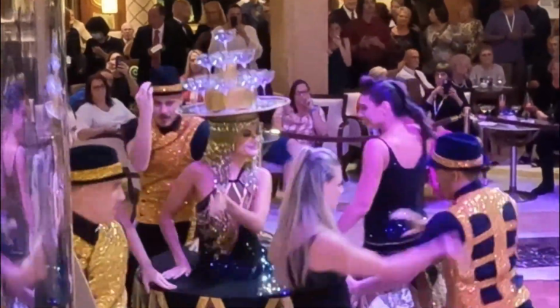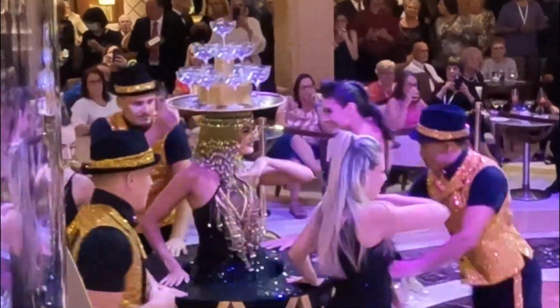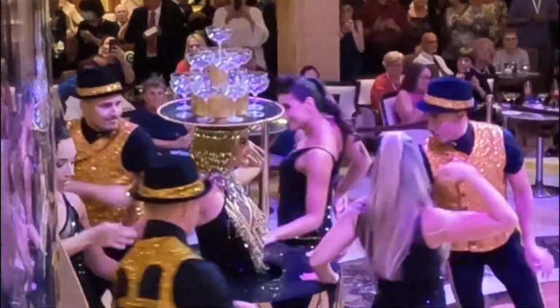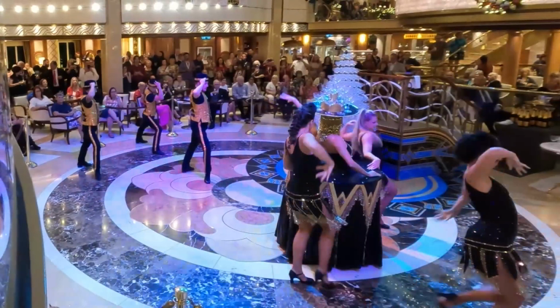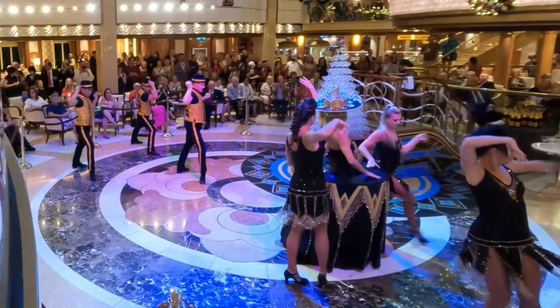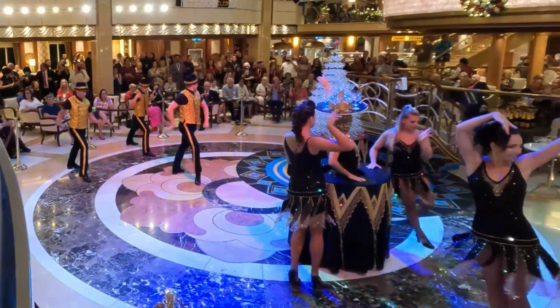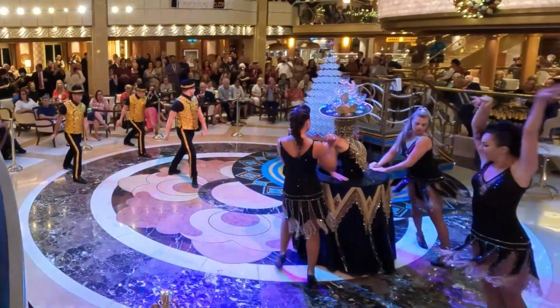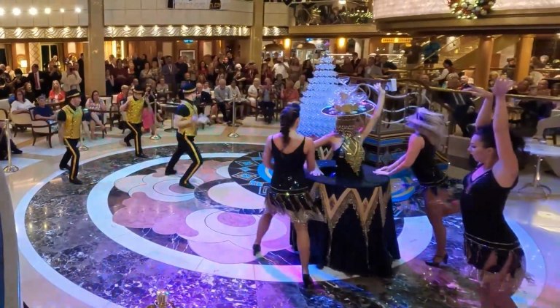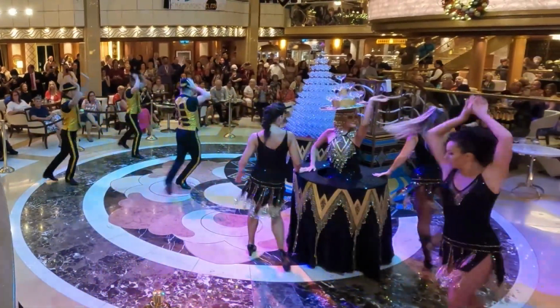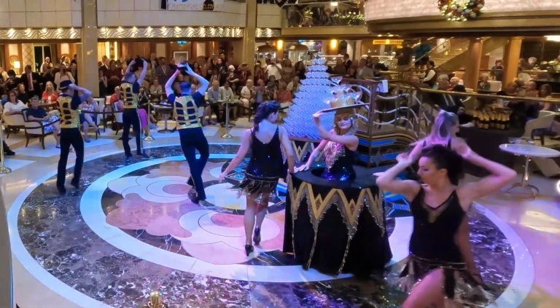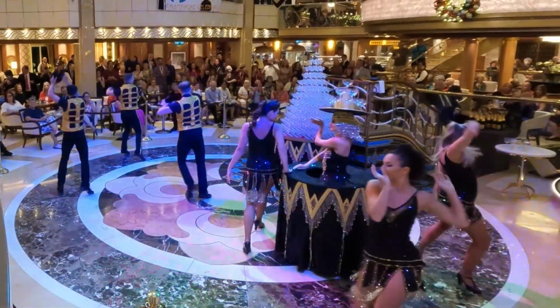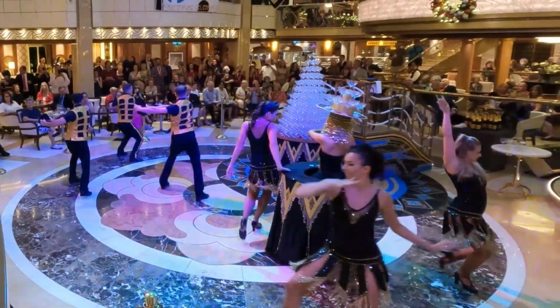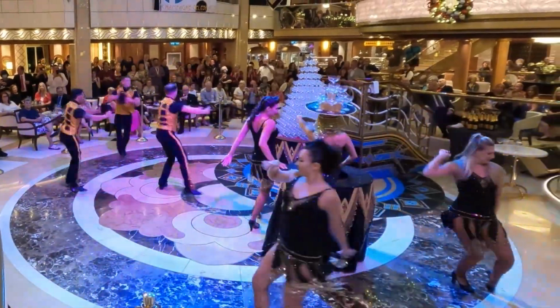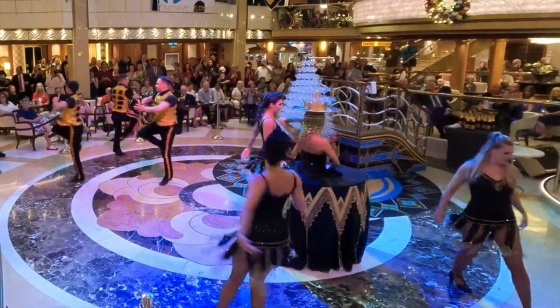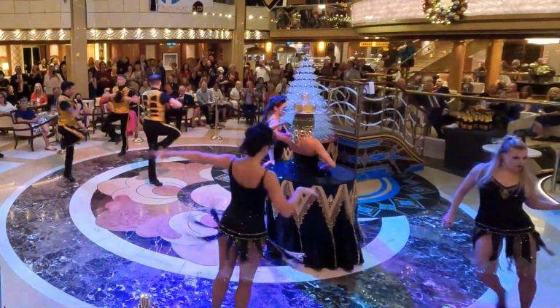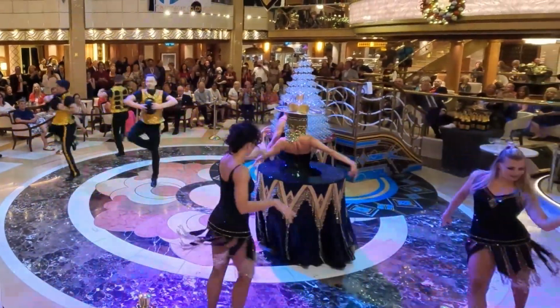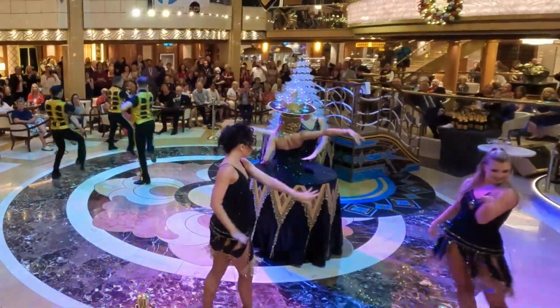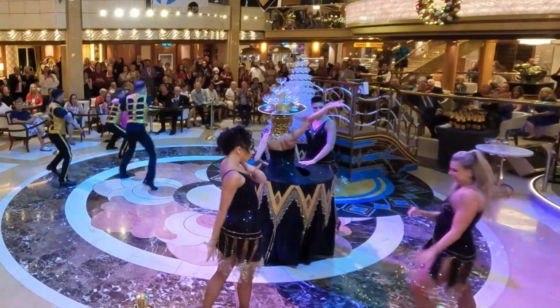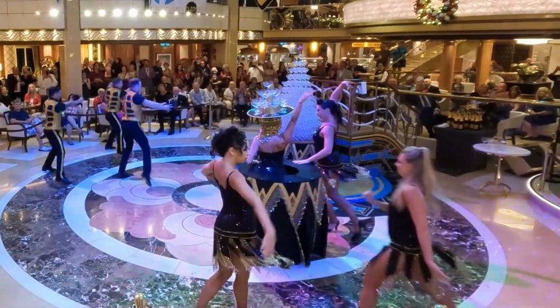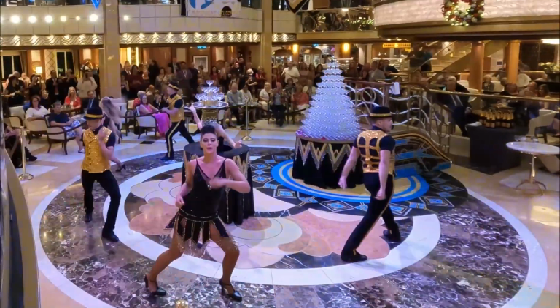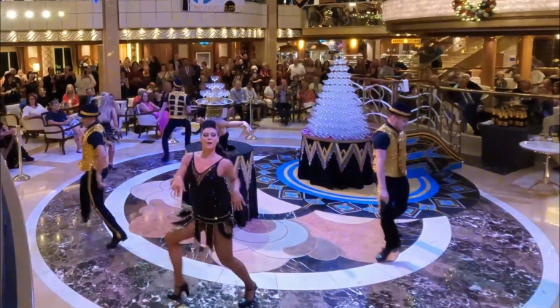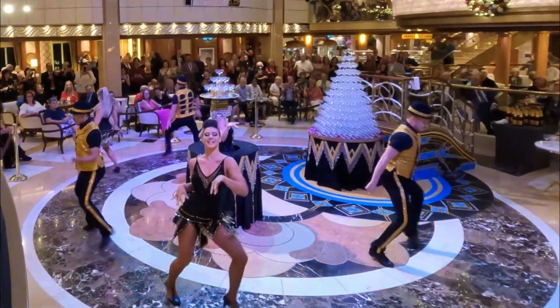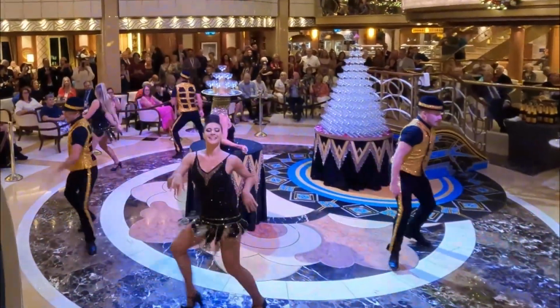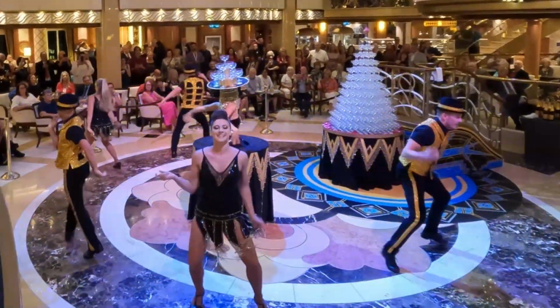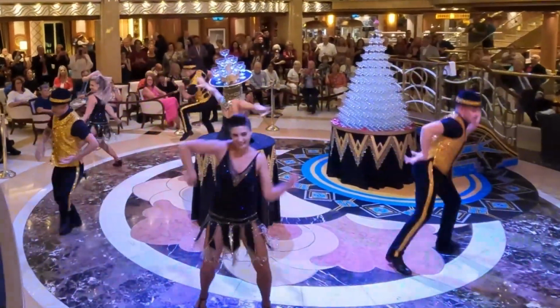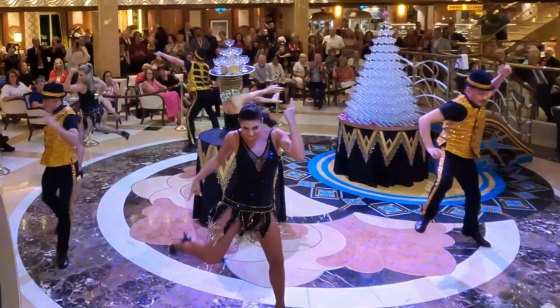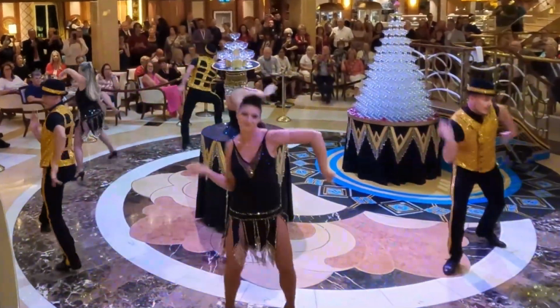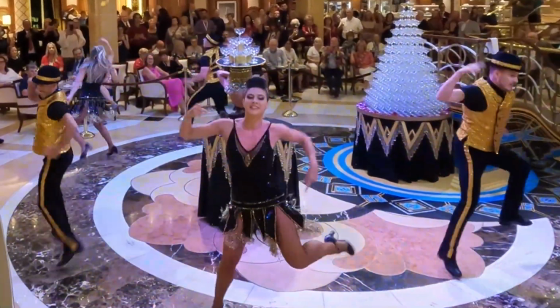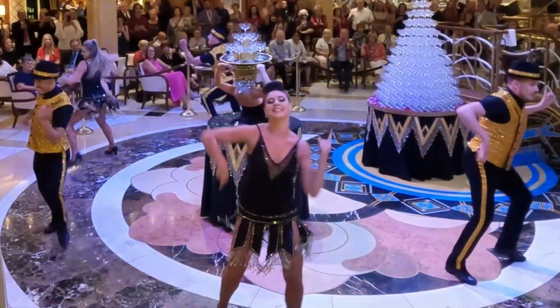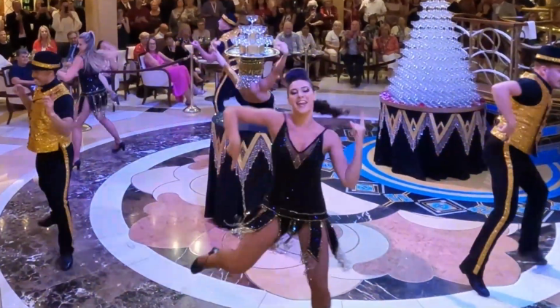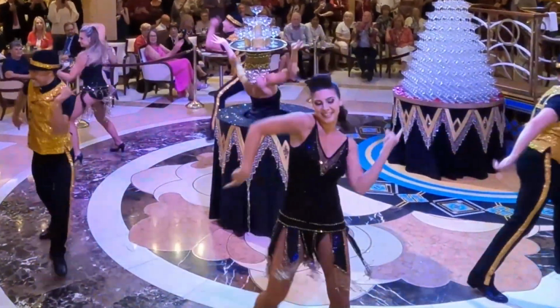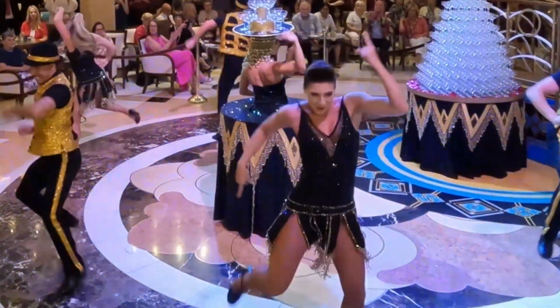So the next time you're on a Princess cruise ship, make sure the Champagne Tower is one of the activities you plan to attend.